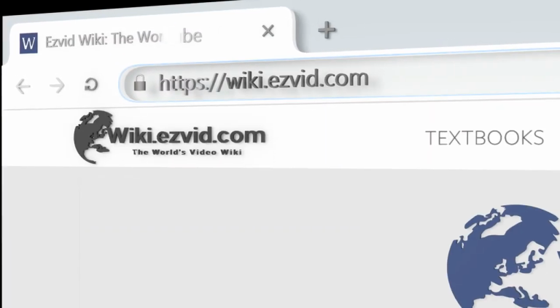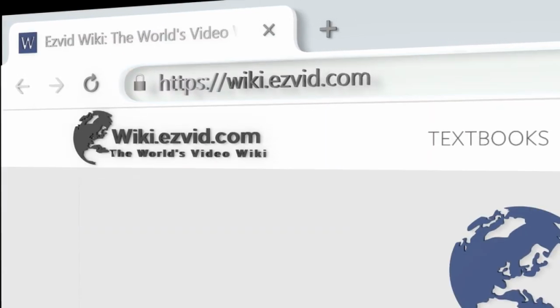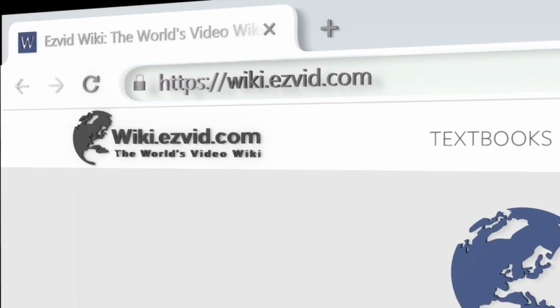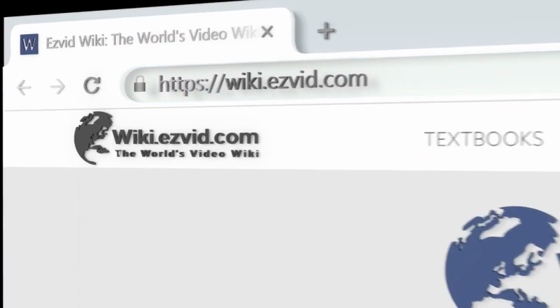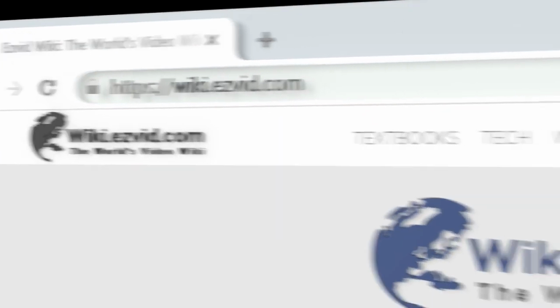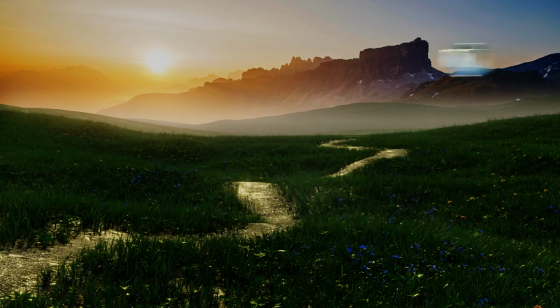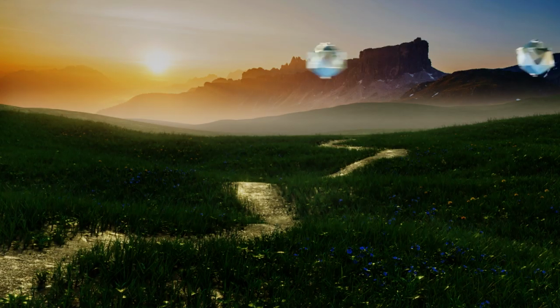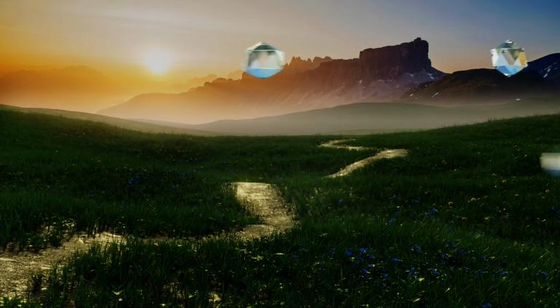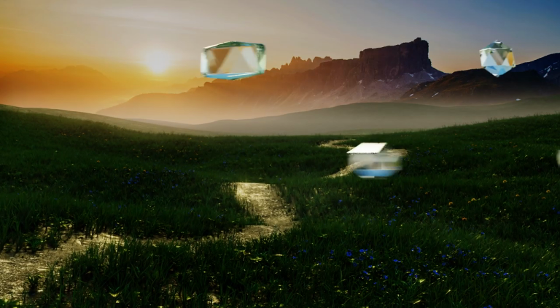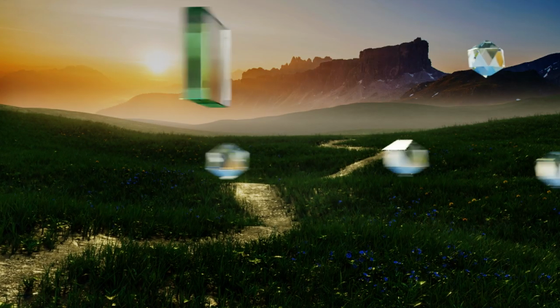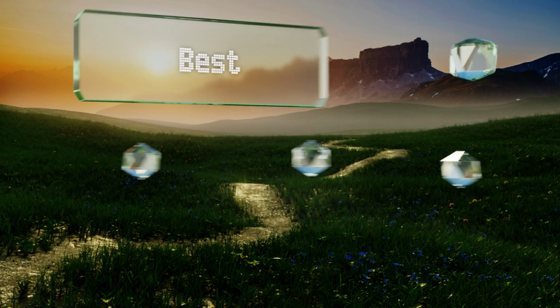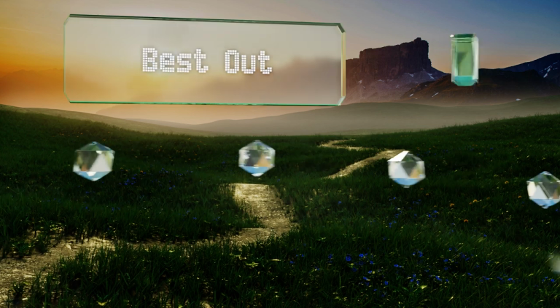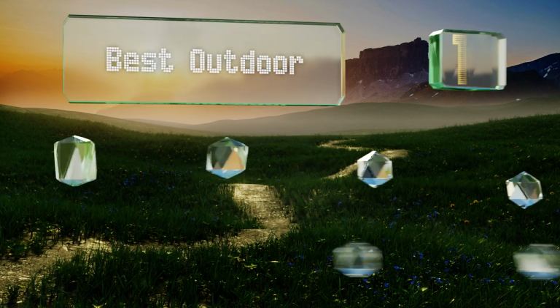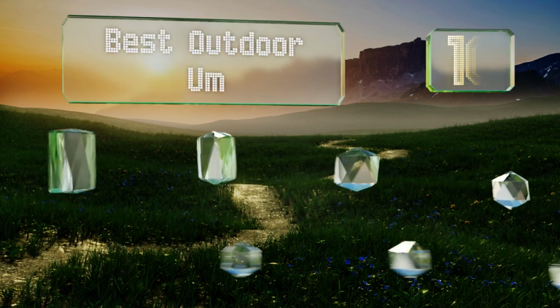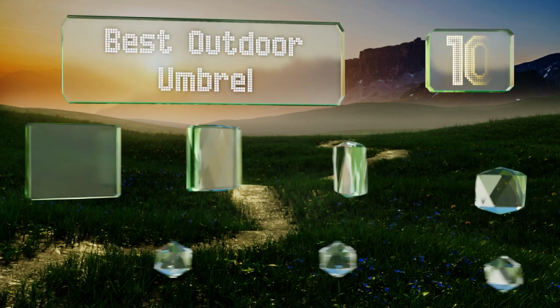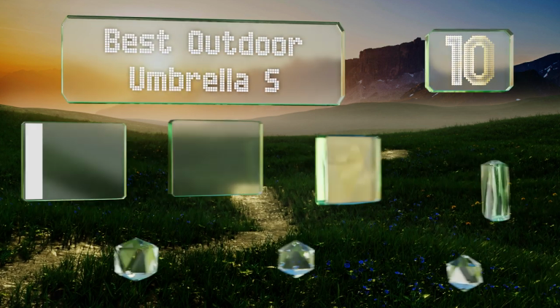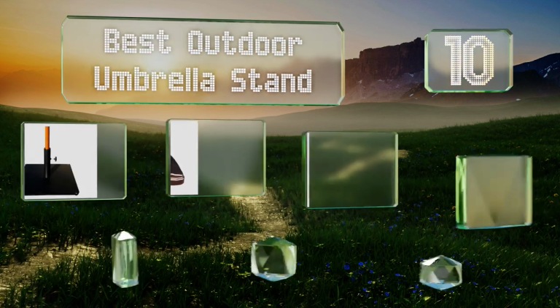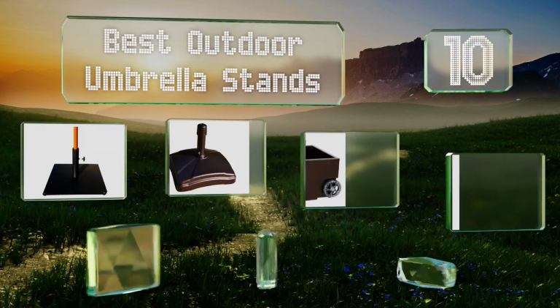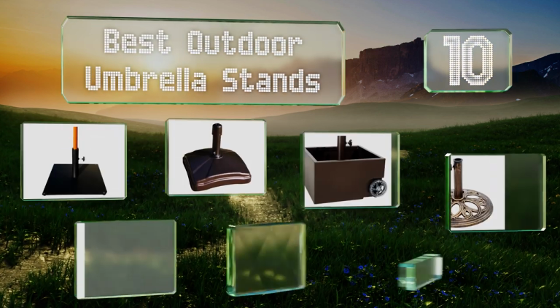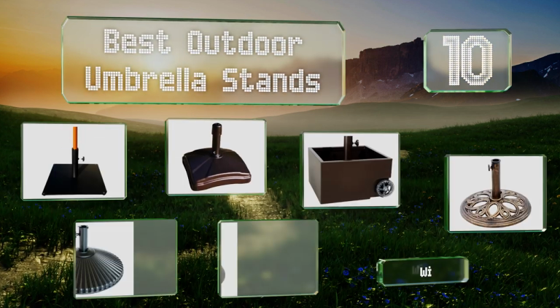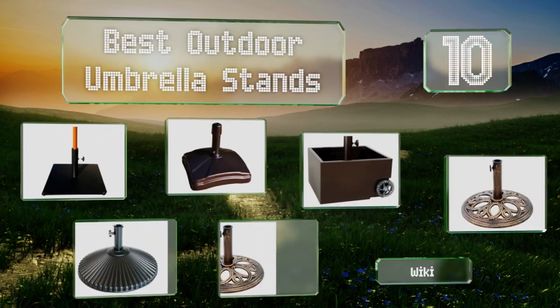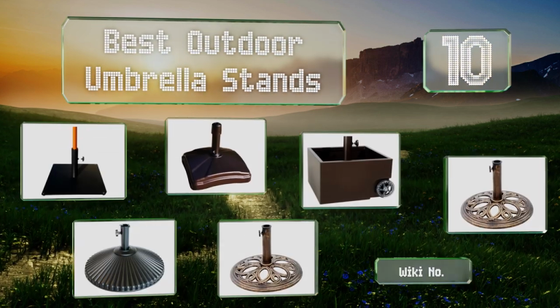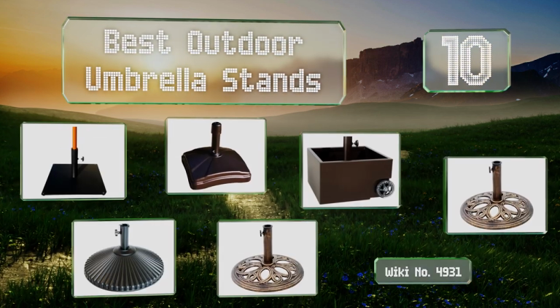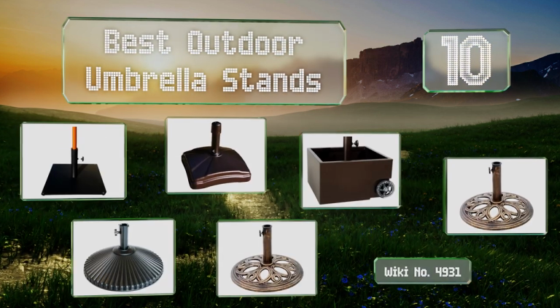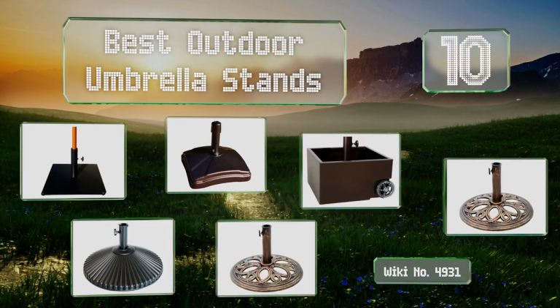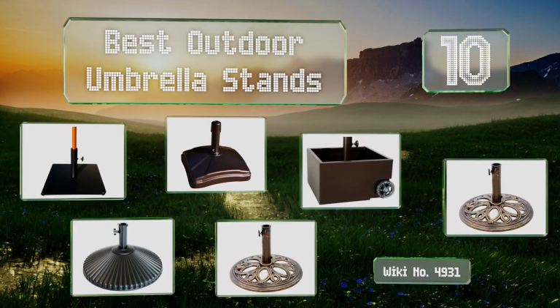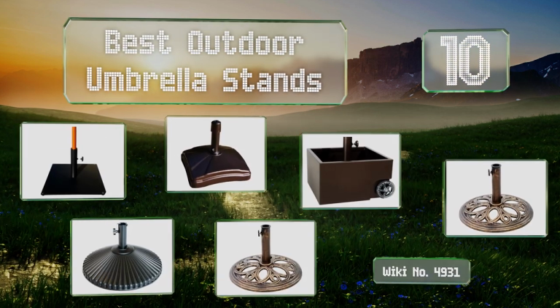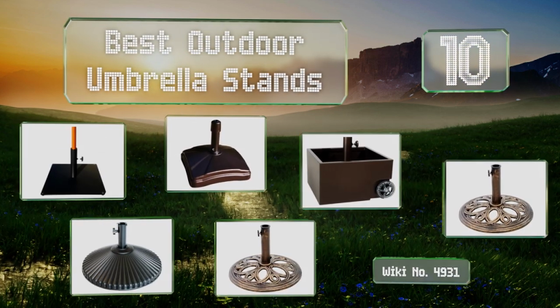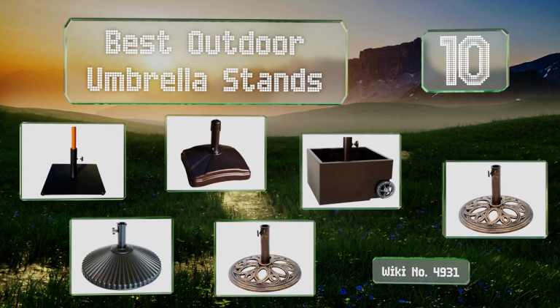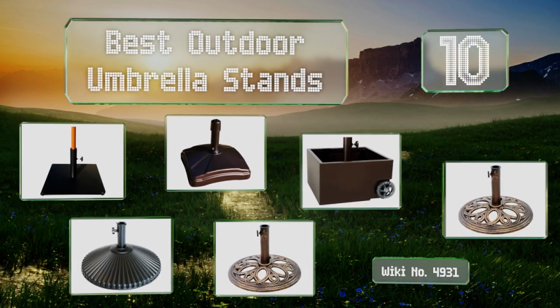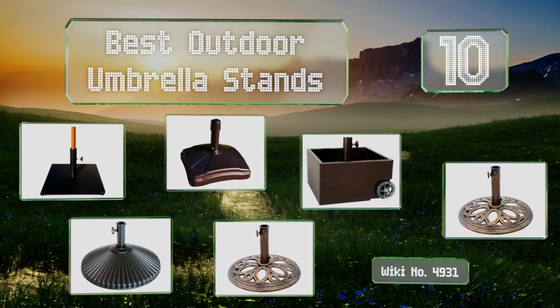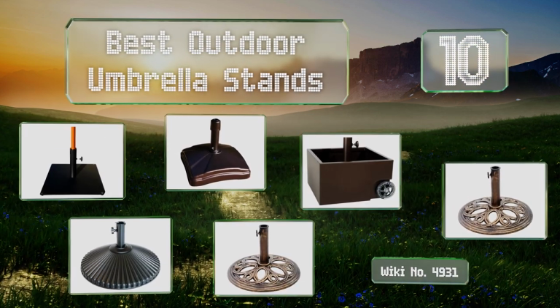EasyVid presents the 10 best outdoor umbrella stands. Let's get started with the list.